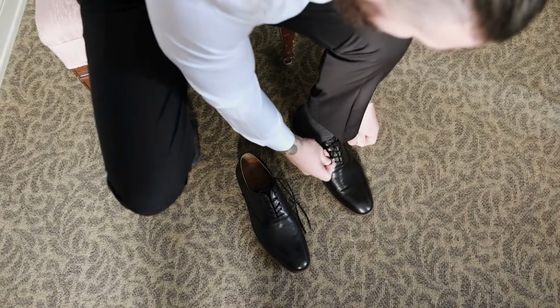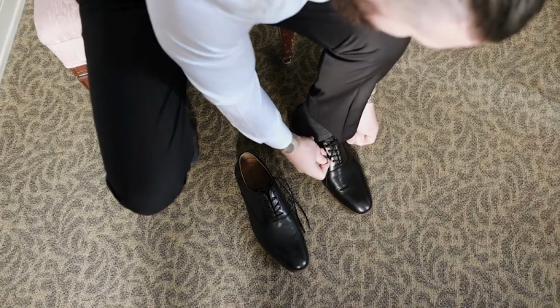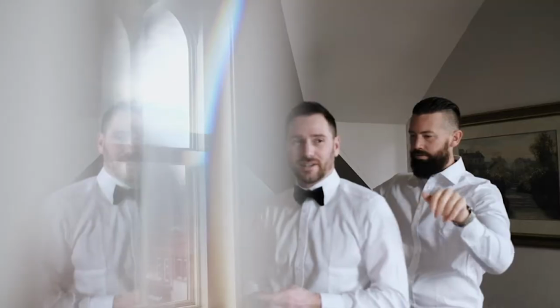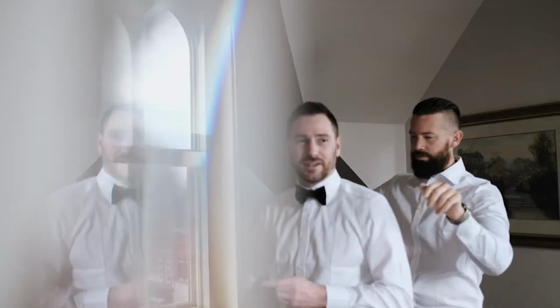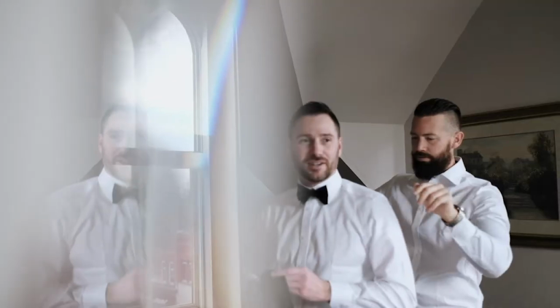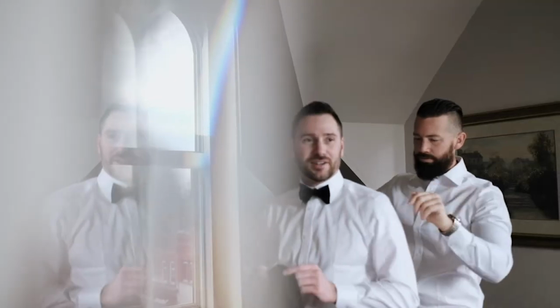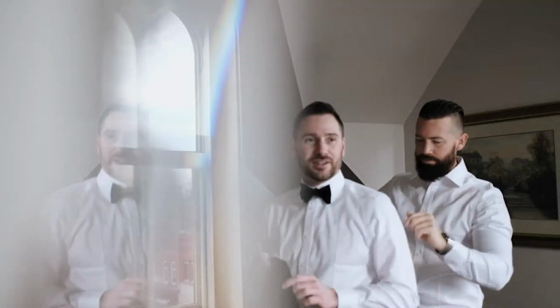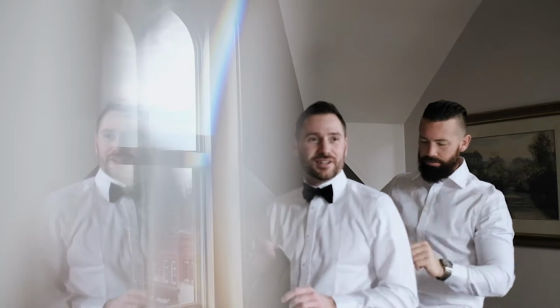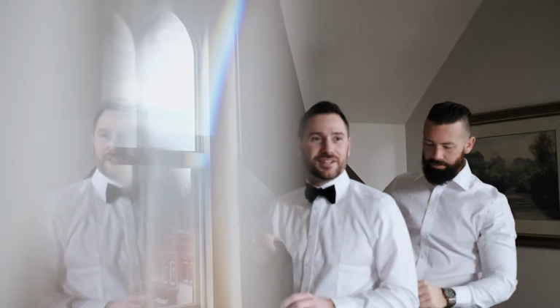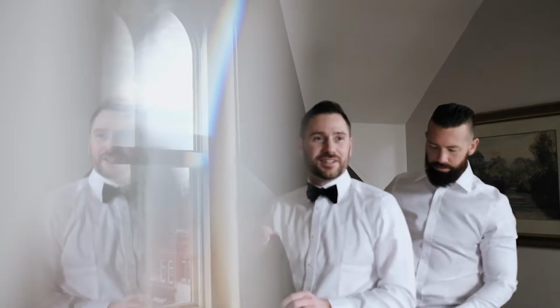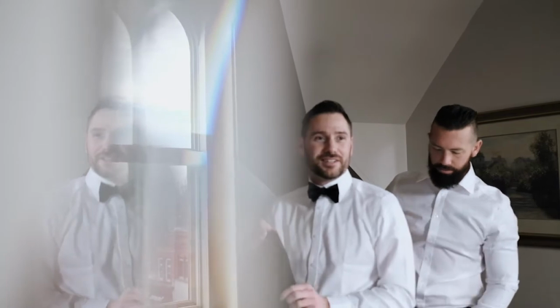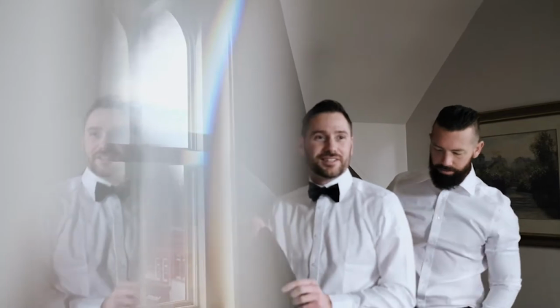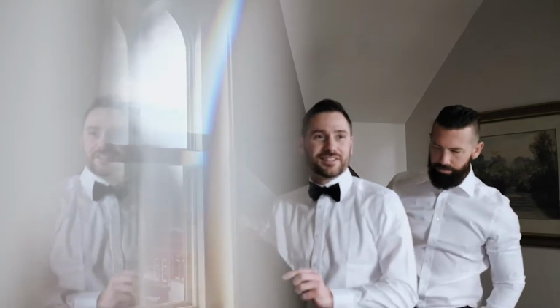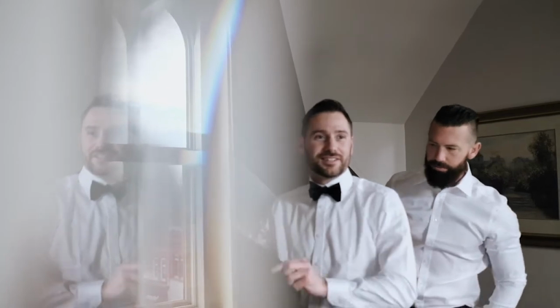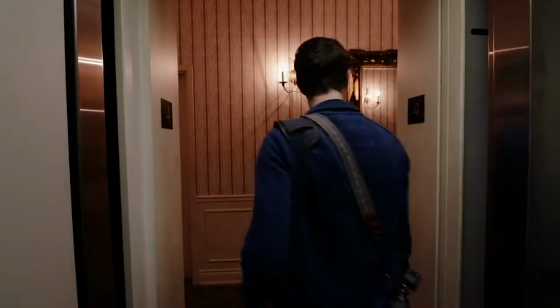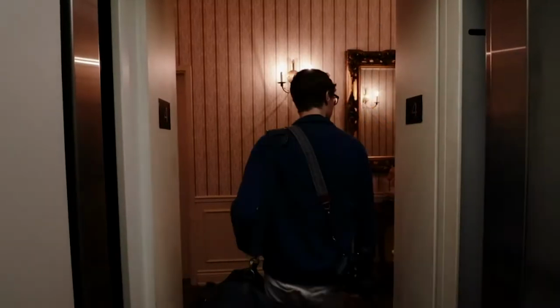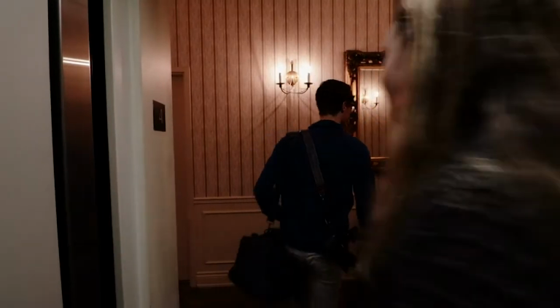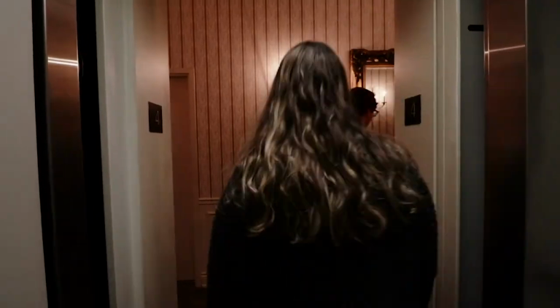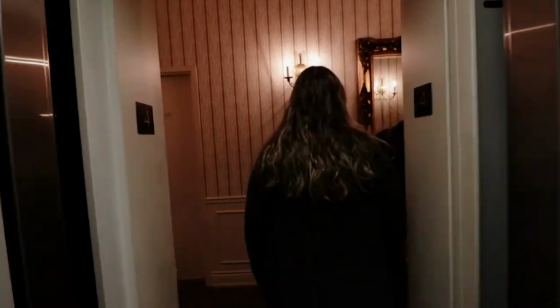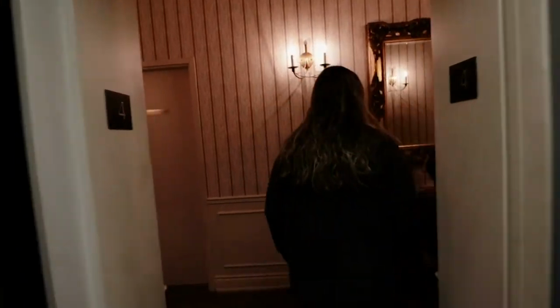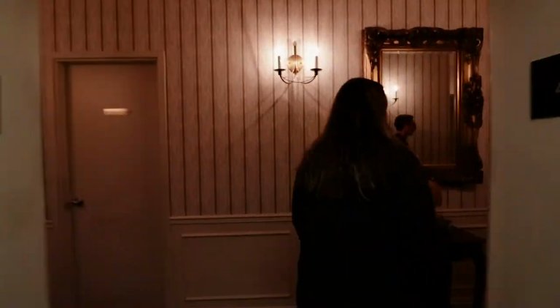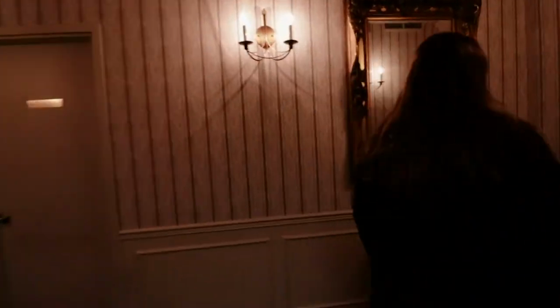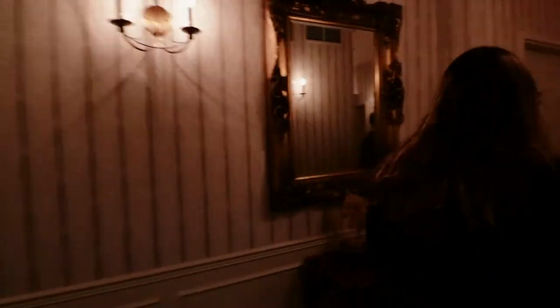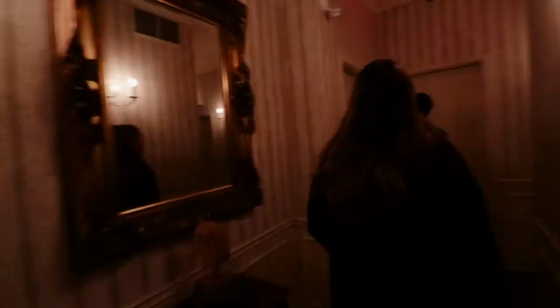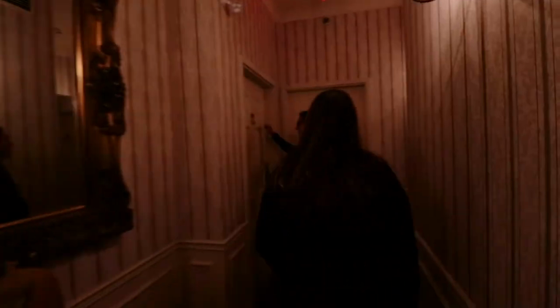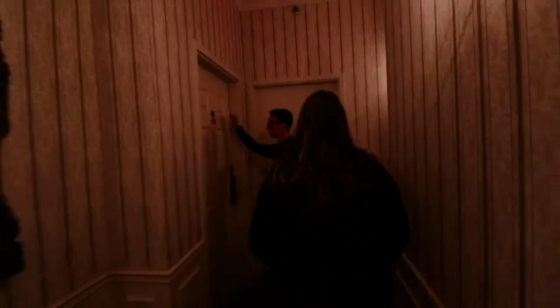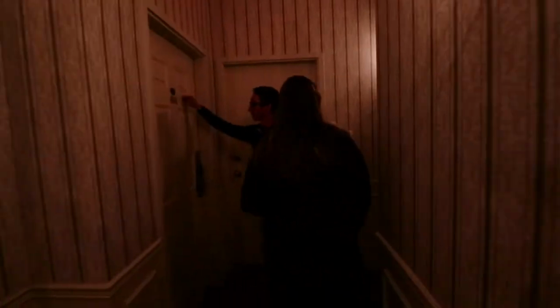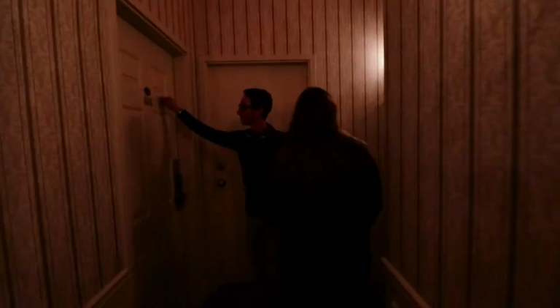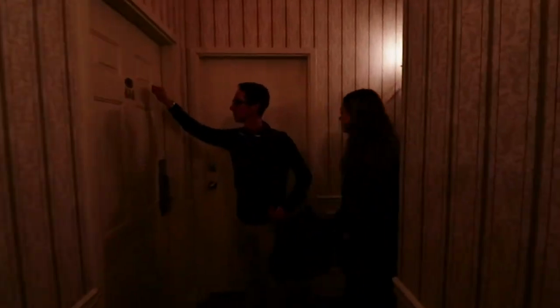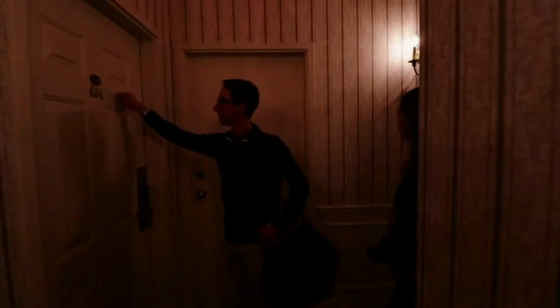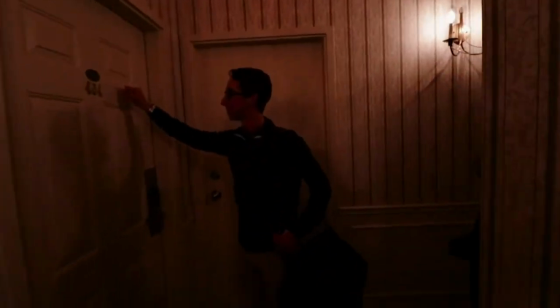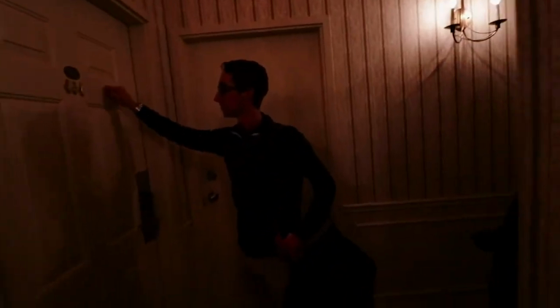We're going to go hang out with Derek right now, the groom of this beautiful day in Paris. Let's get this started.